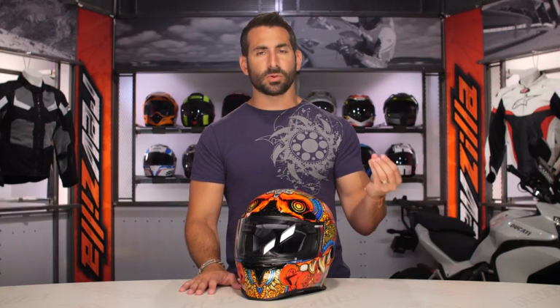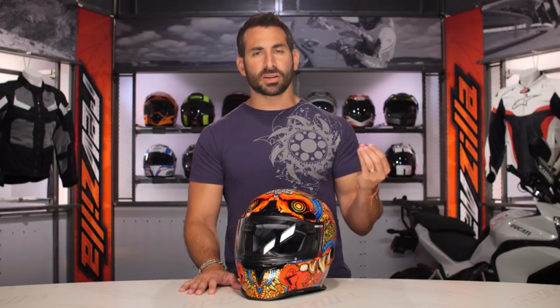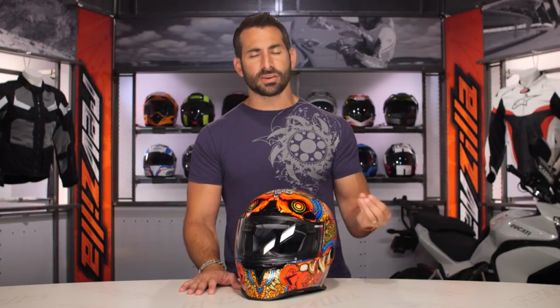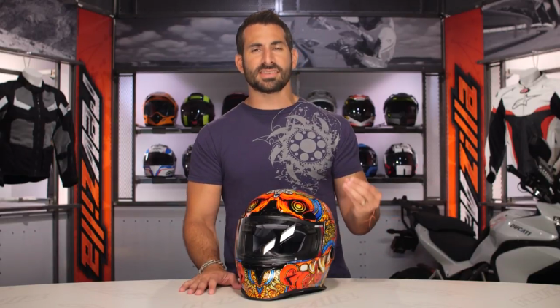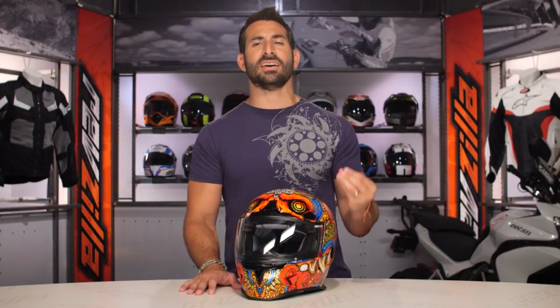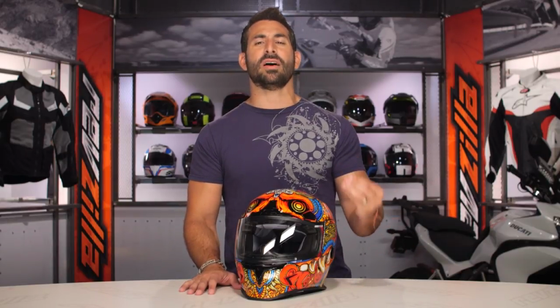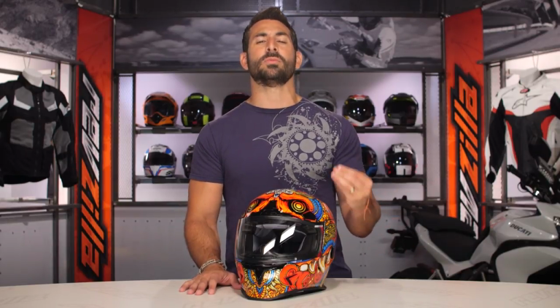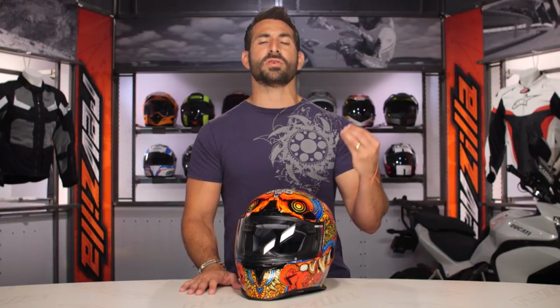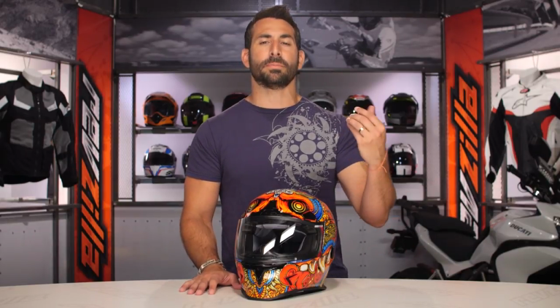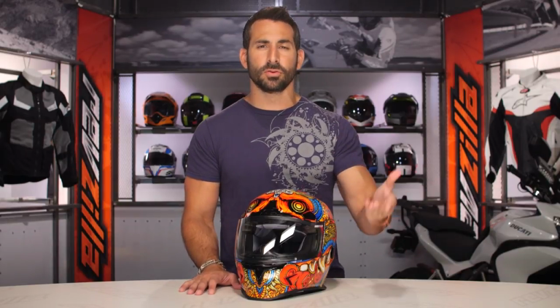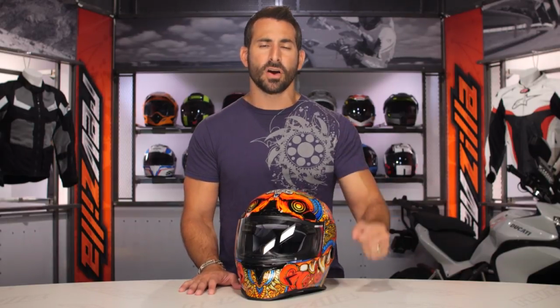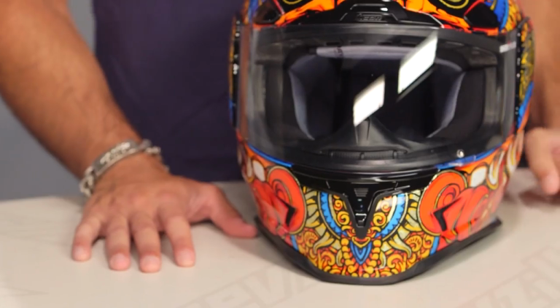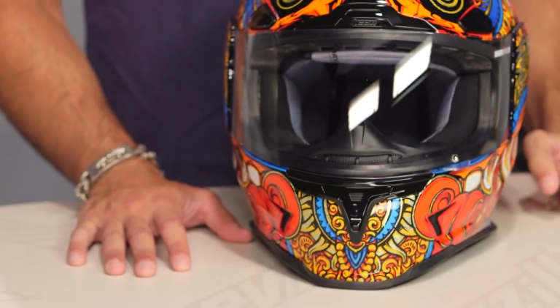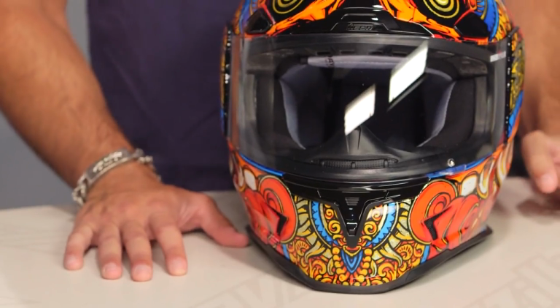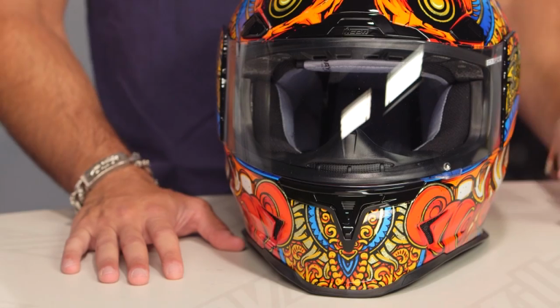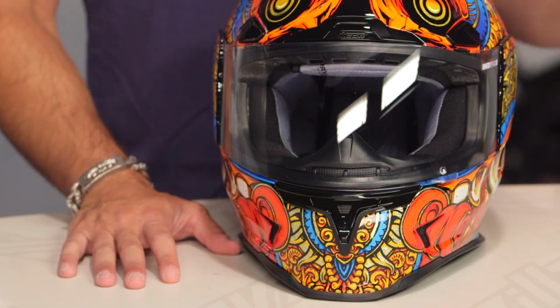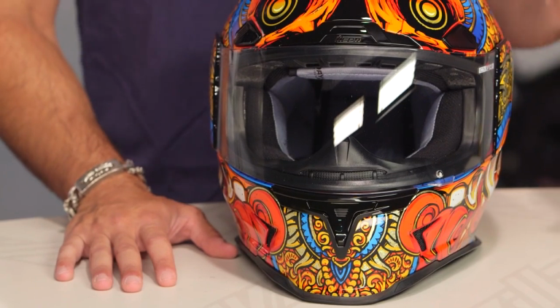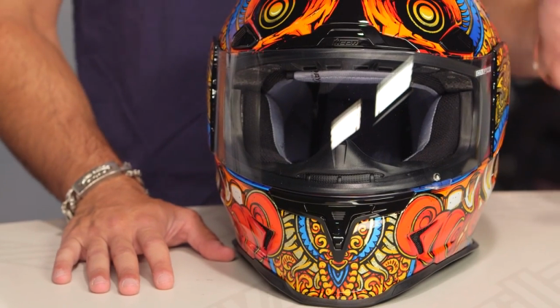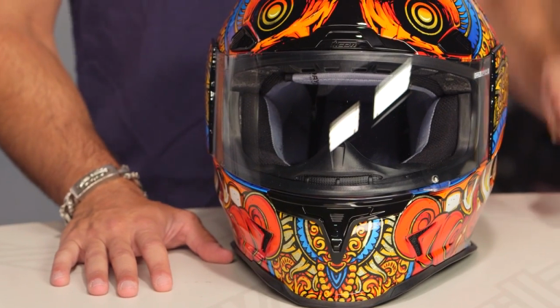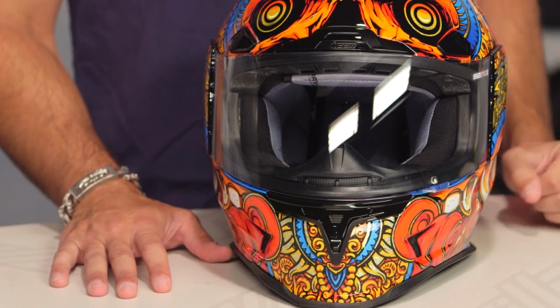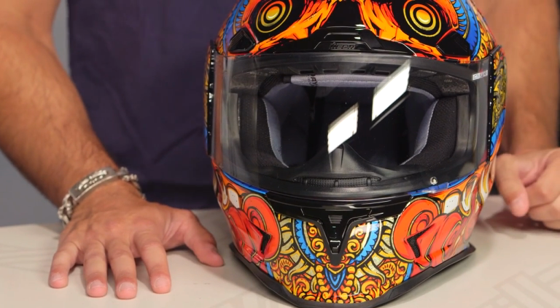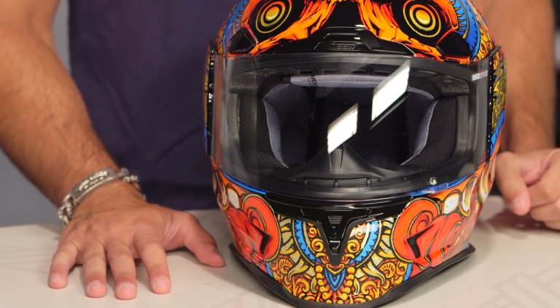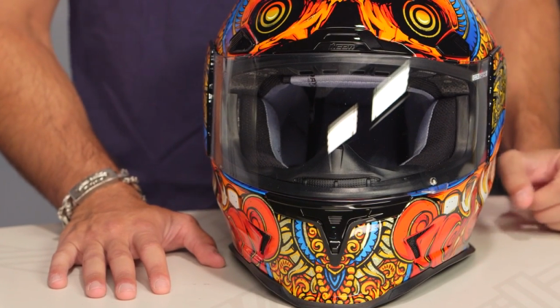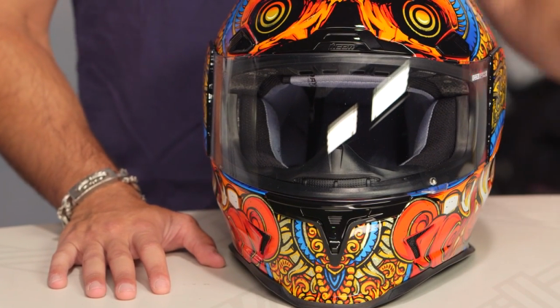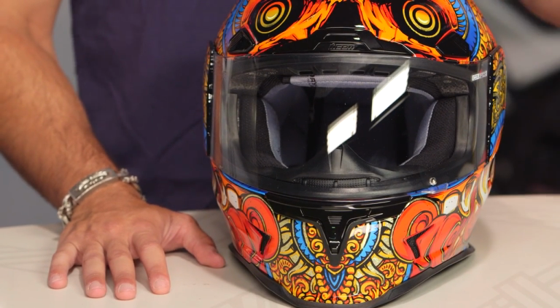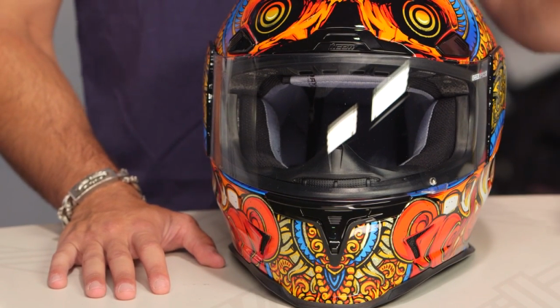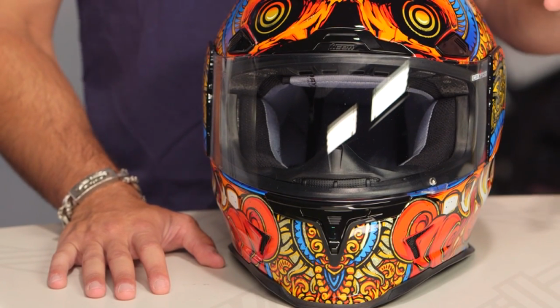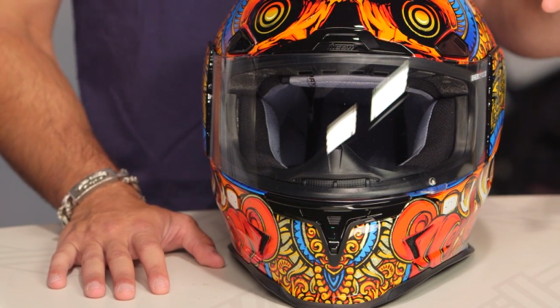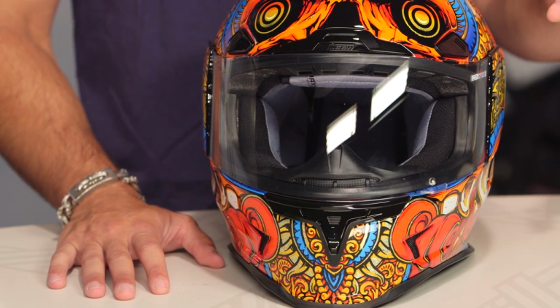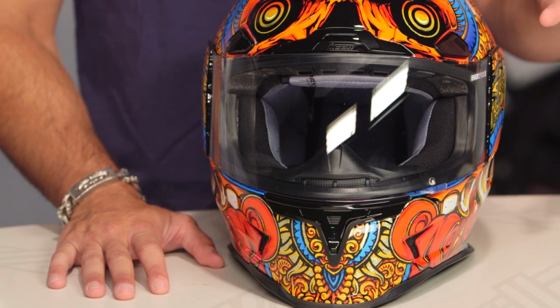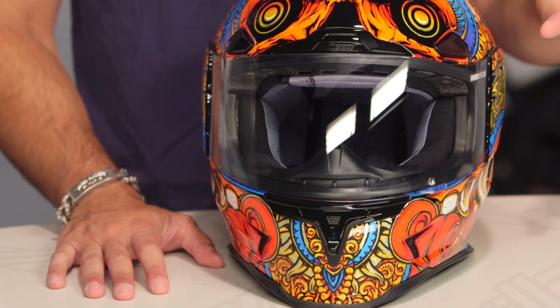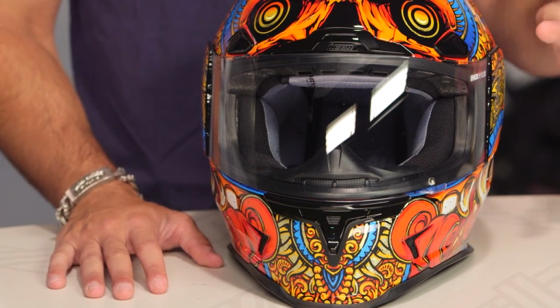We were curious to see how Icon was going to improve on the AirMata with the Airframe Pro. Make sure you watch our full detail breakdown video.